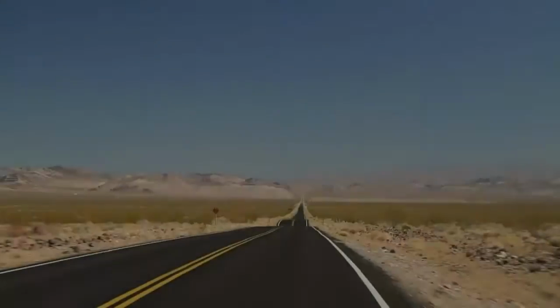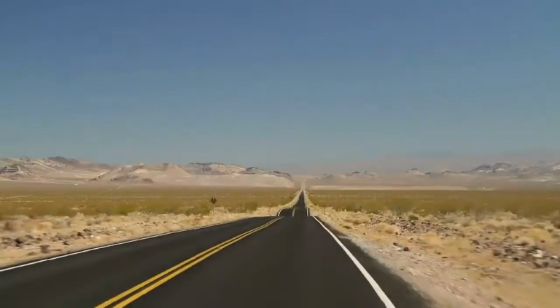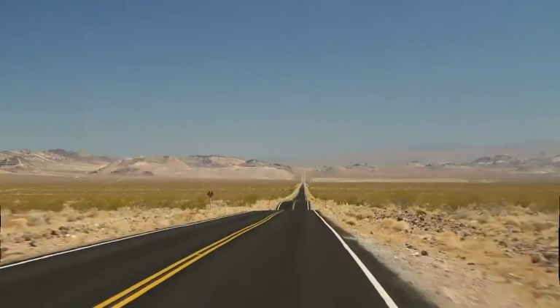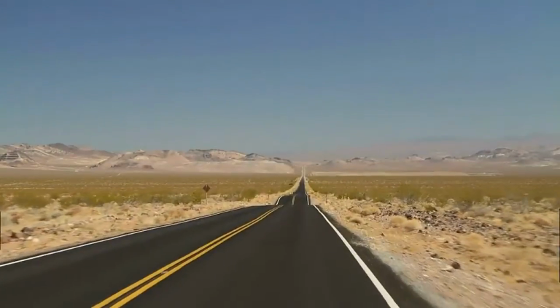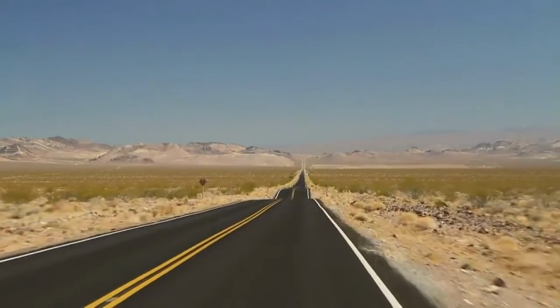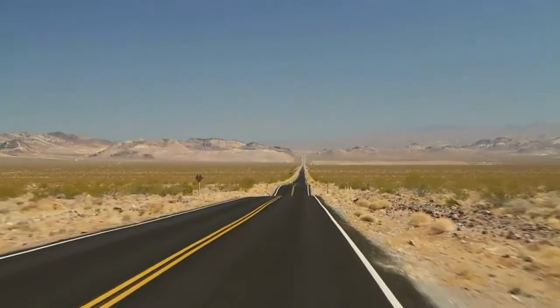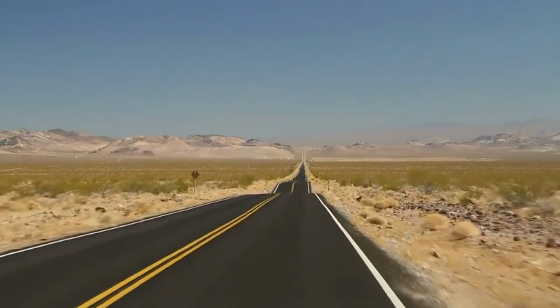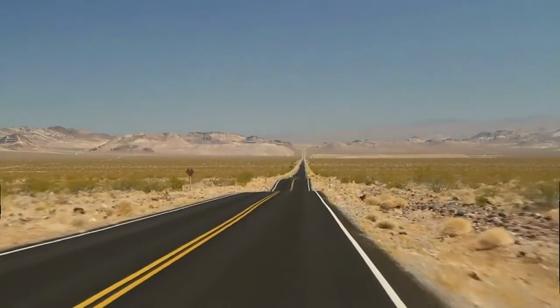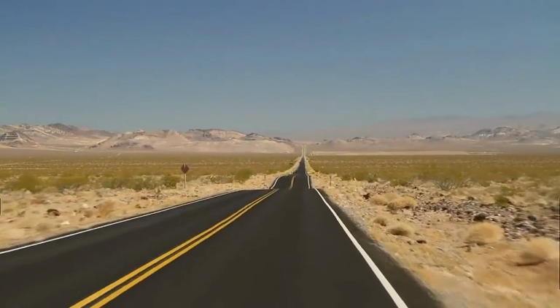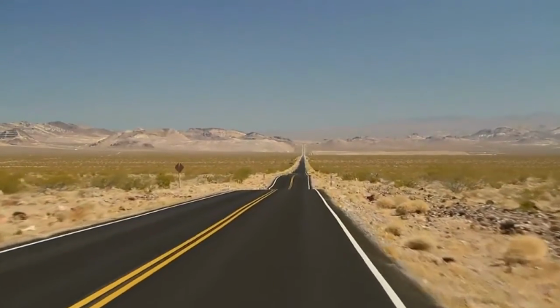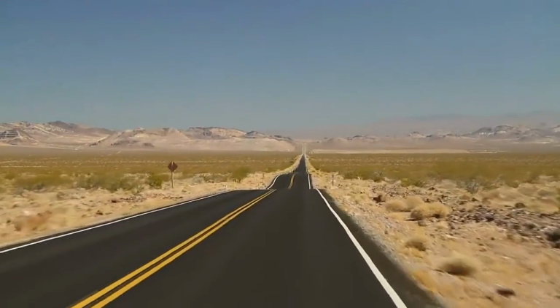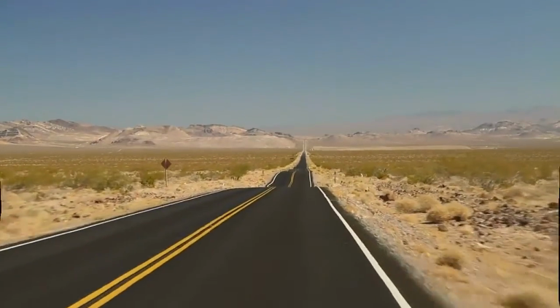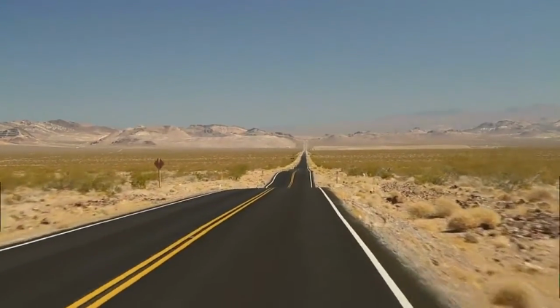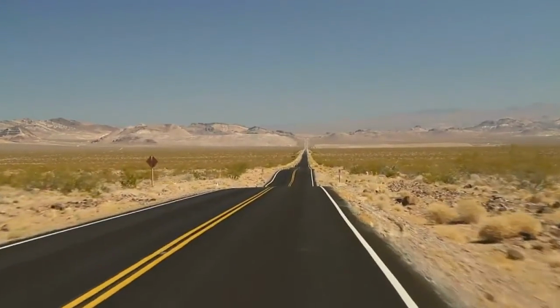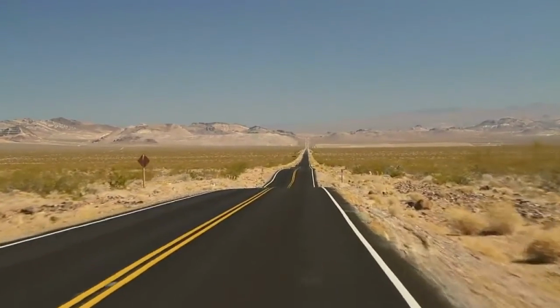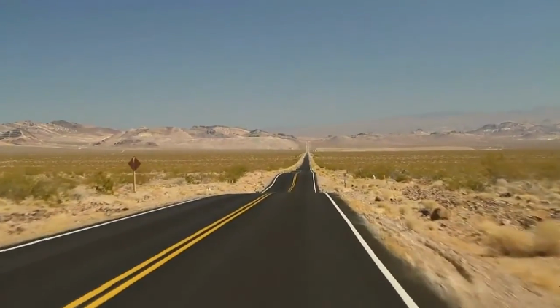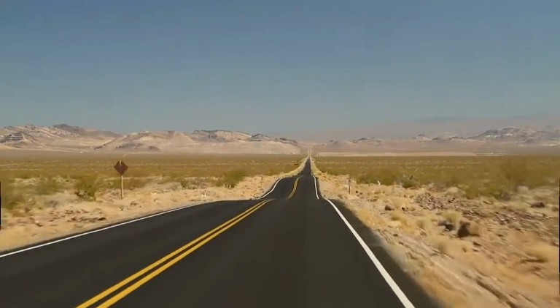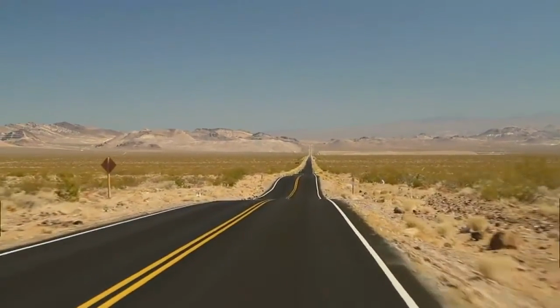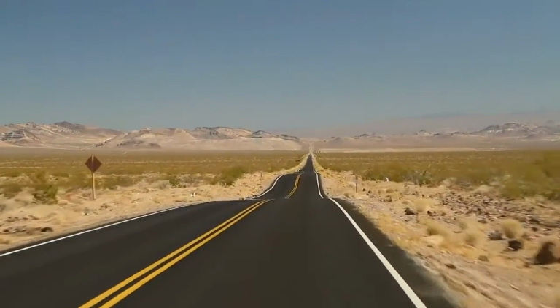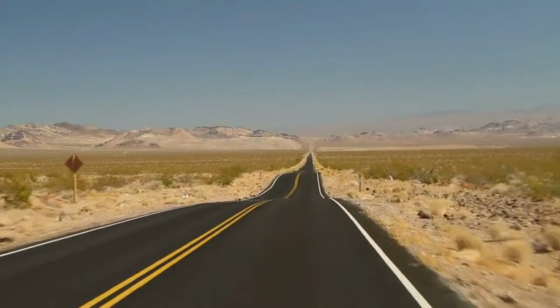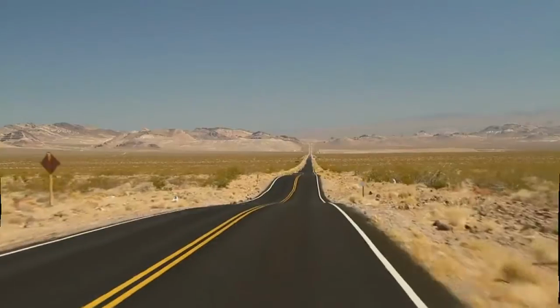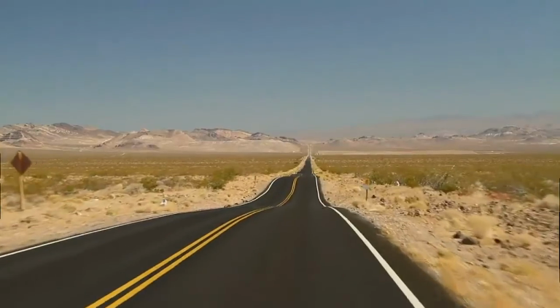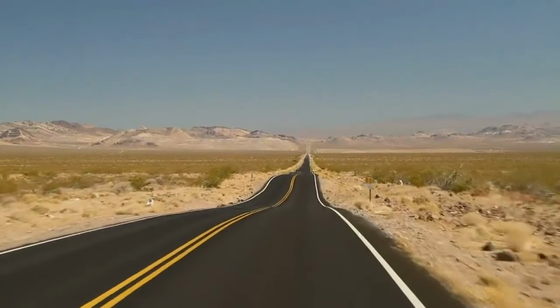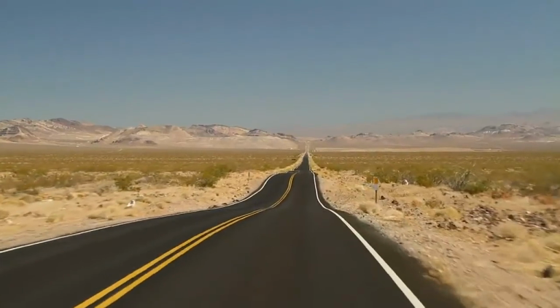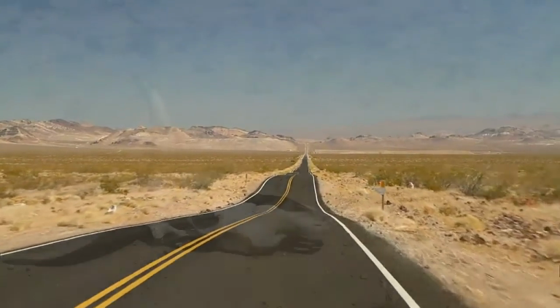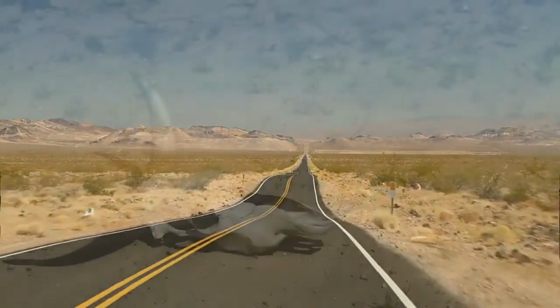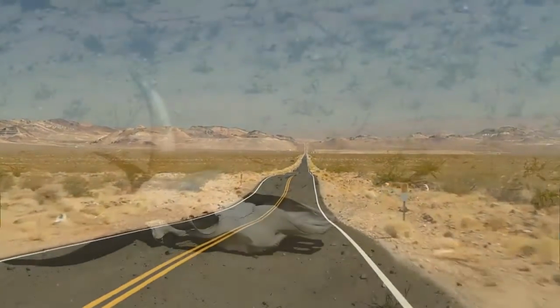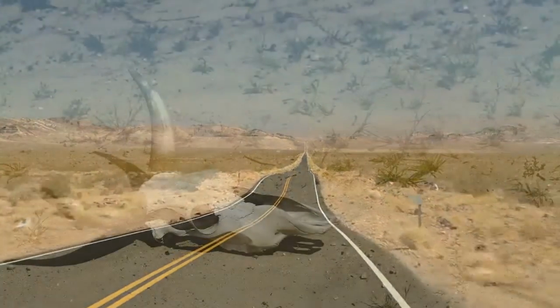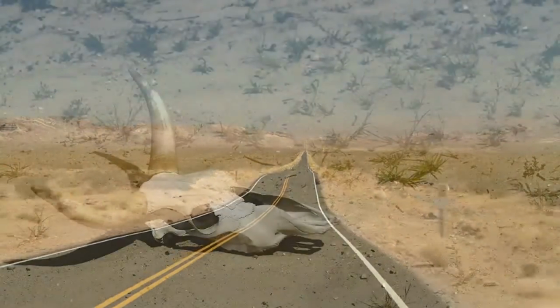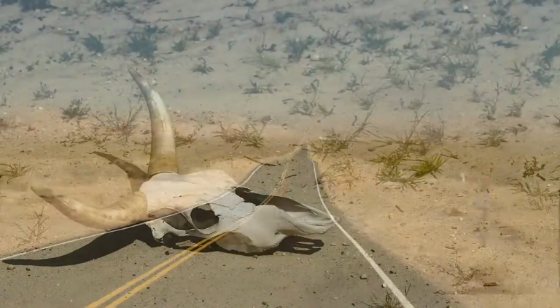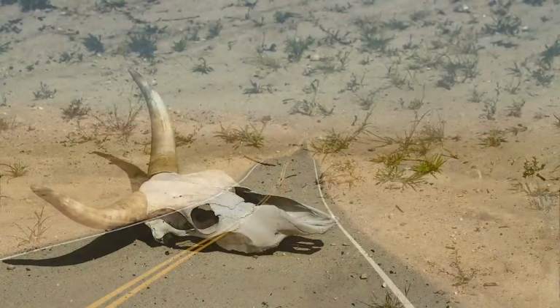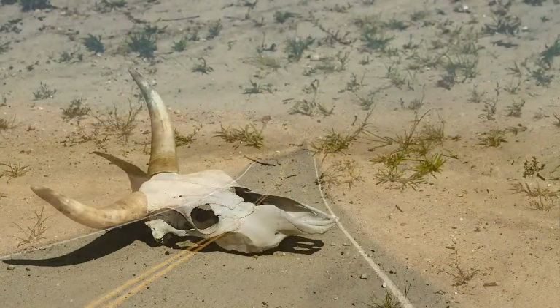Out here, it's survival of the fittest. Mile after gritty mile, it's you against the elements.